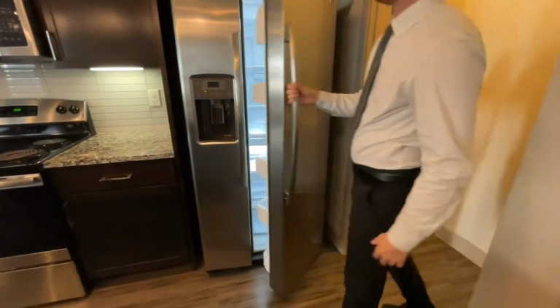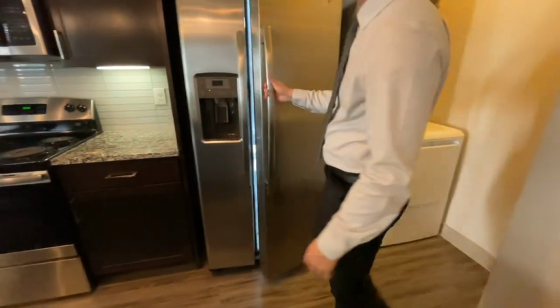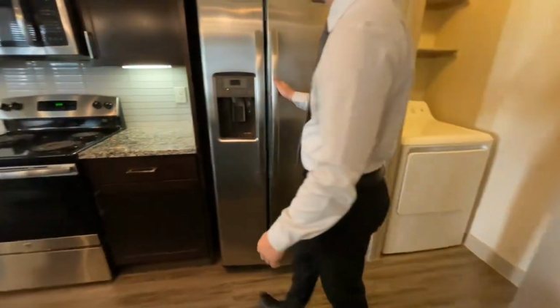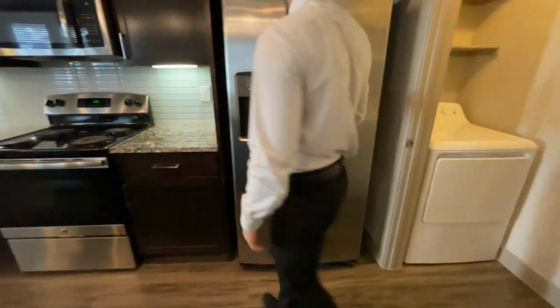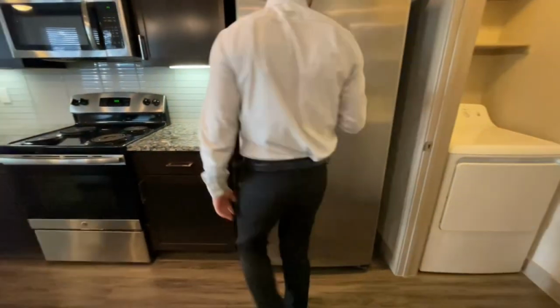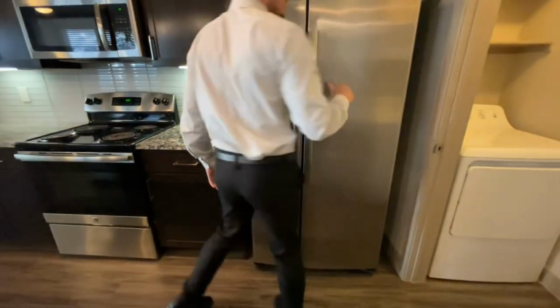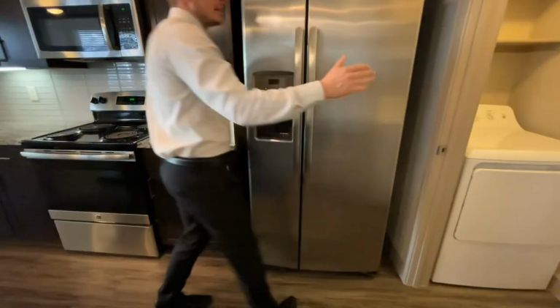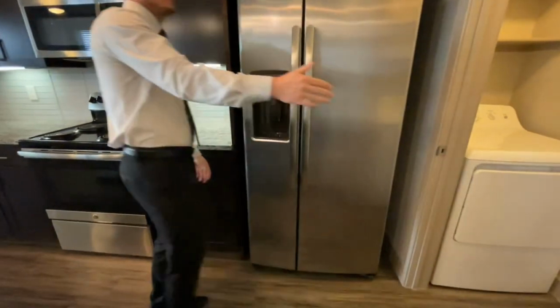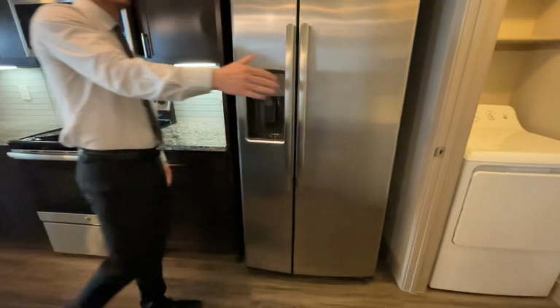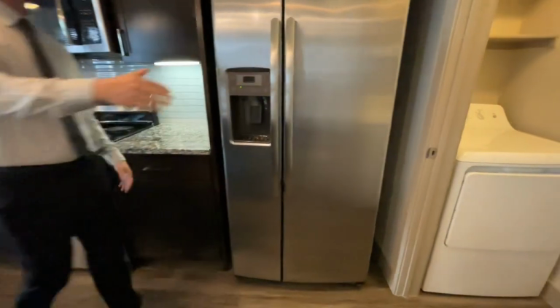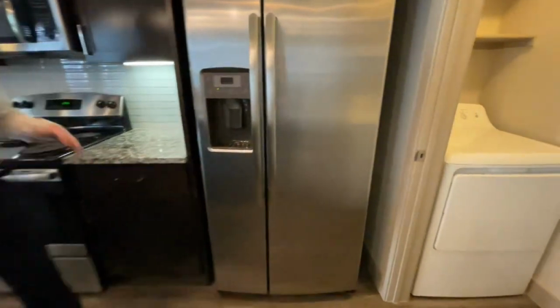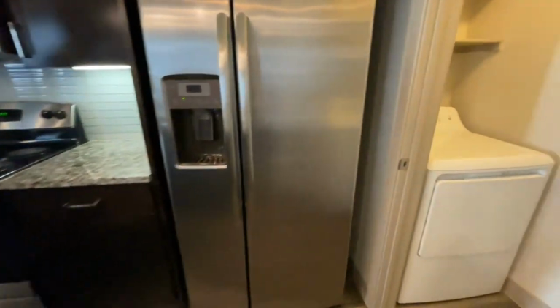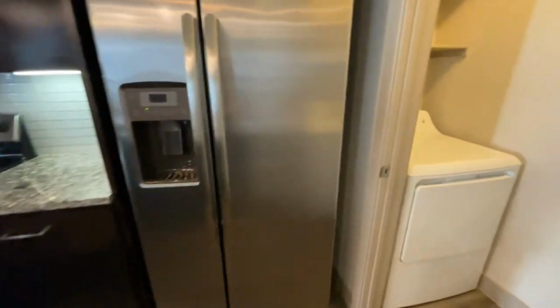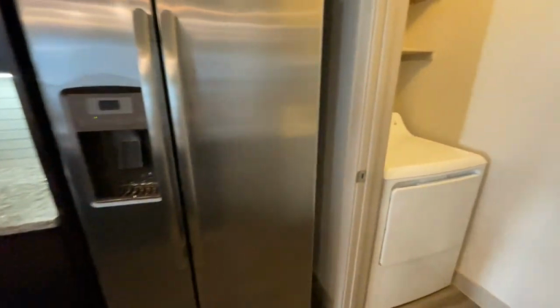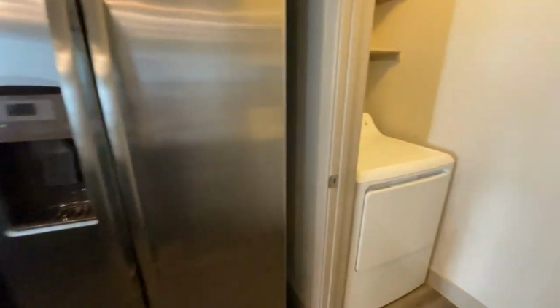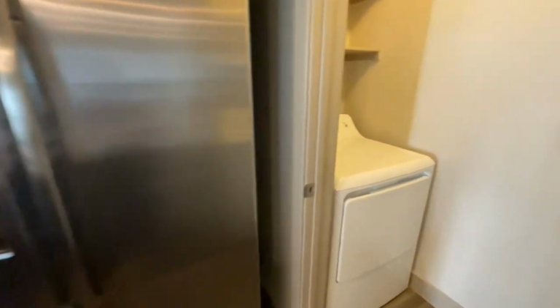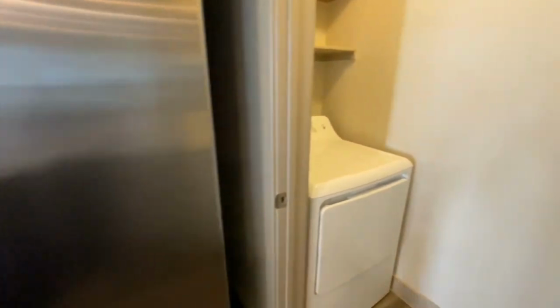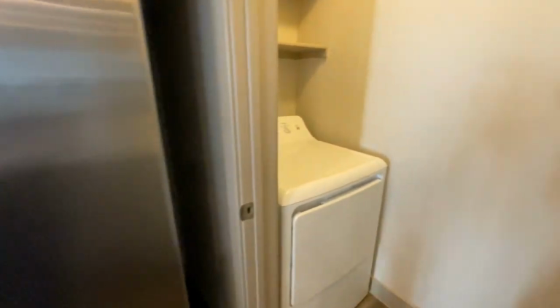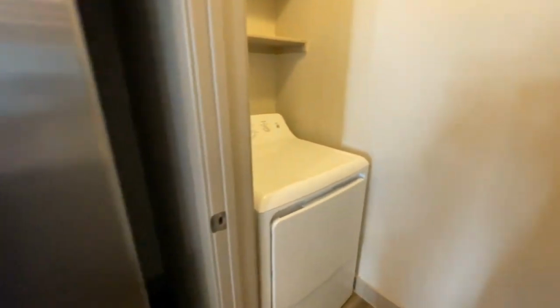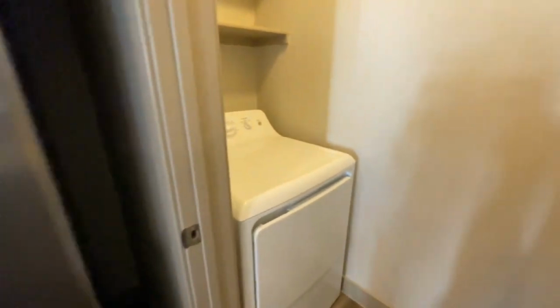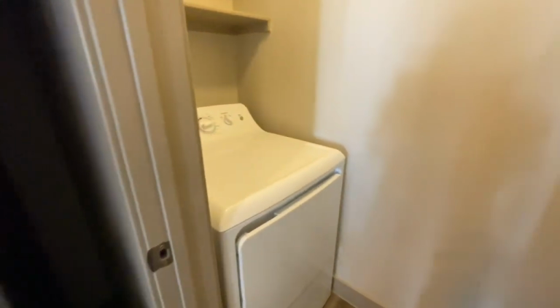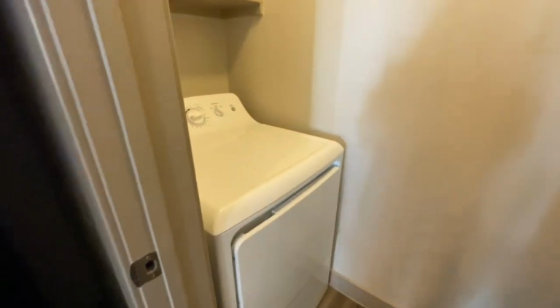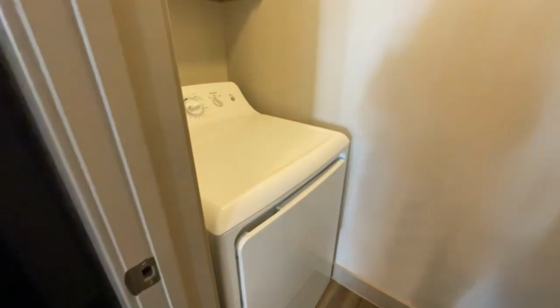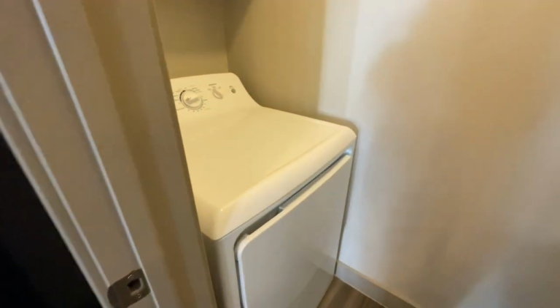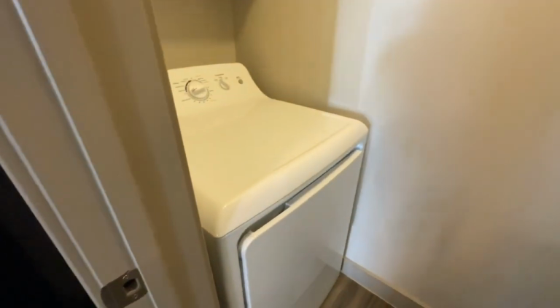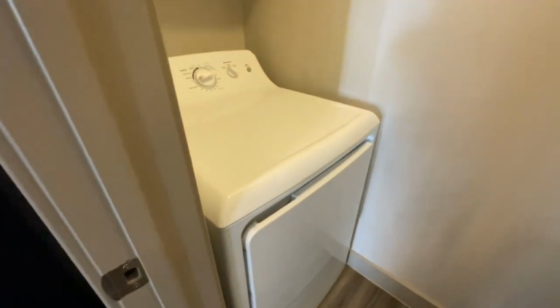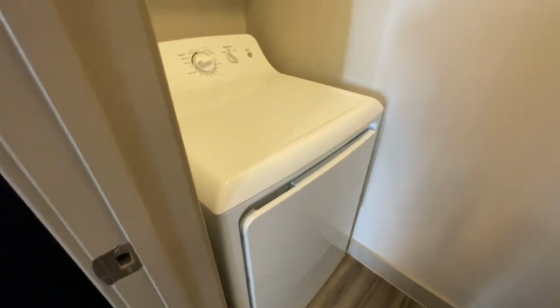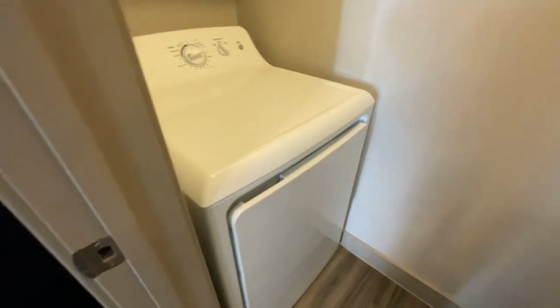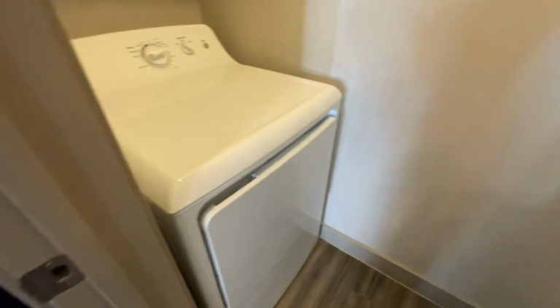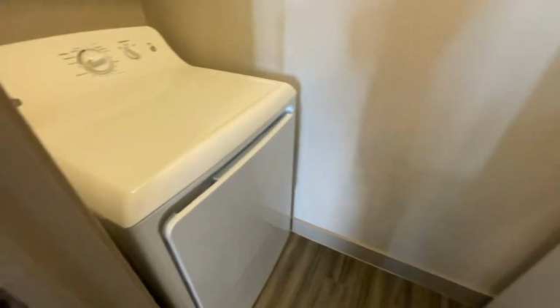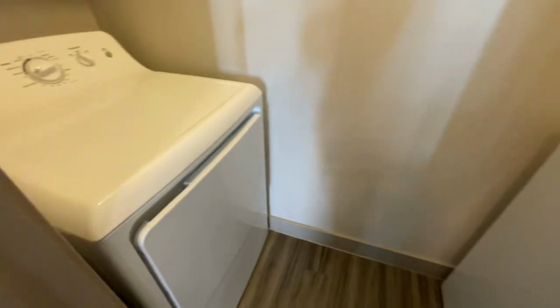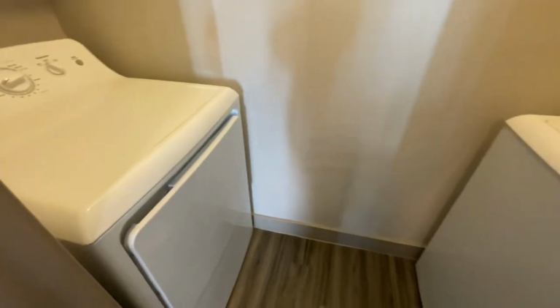Your washer and dryer is right off your entry and close to all other utilities, with storage above for all your items.